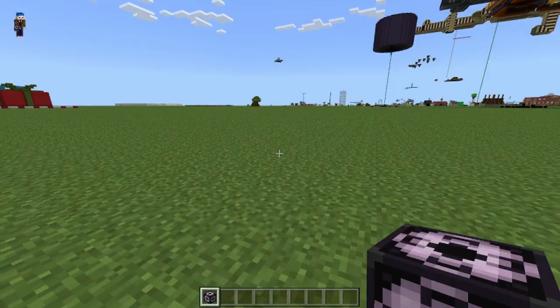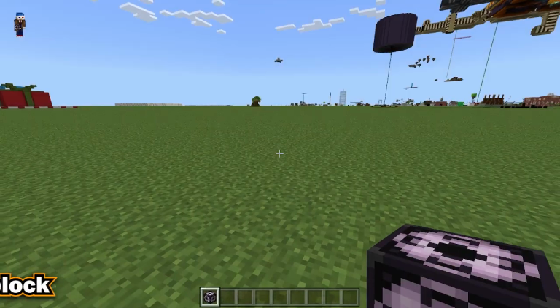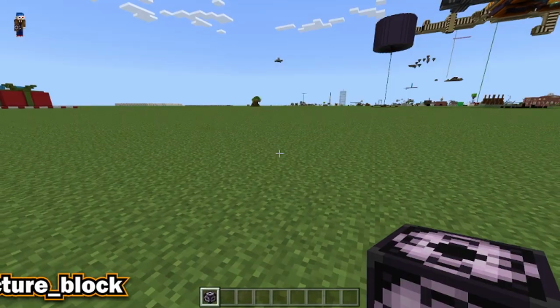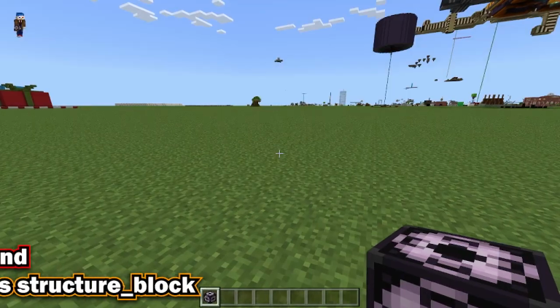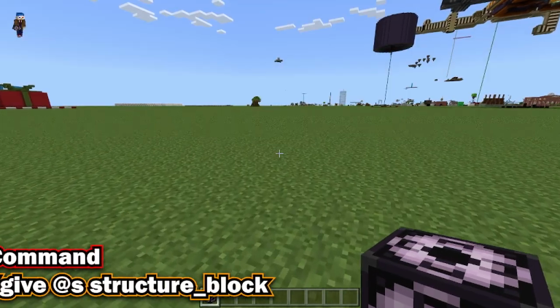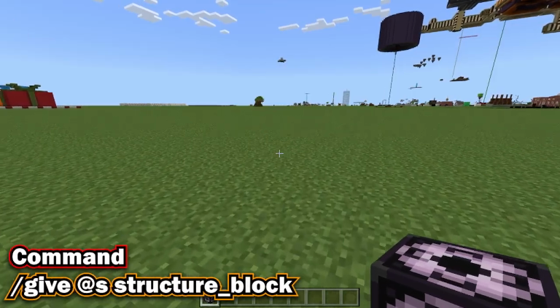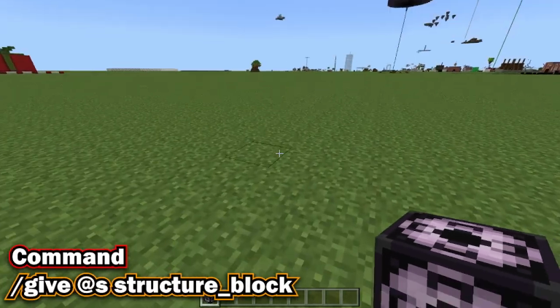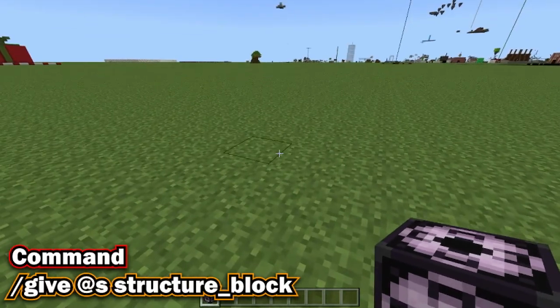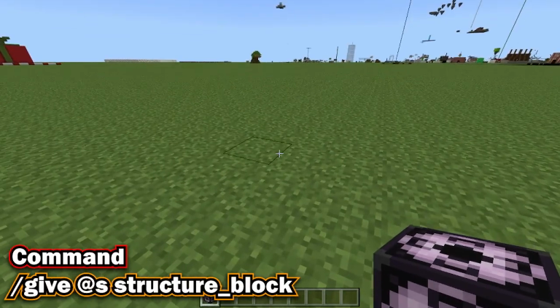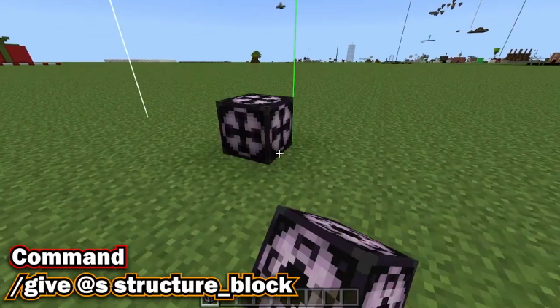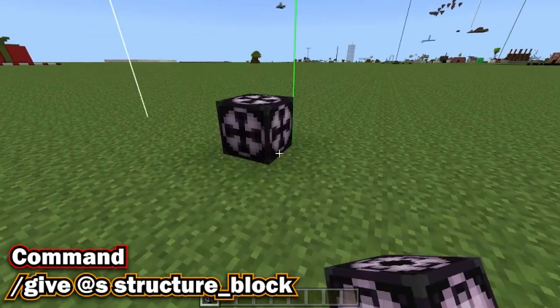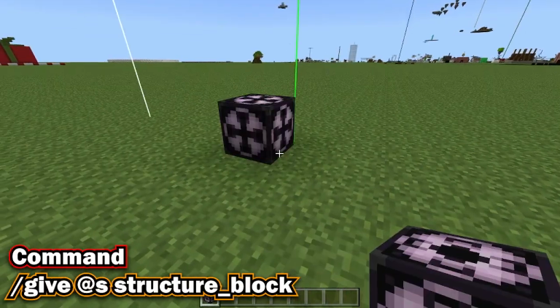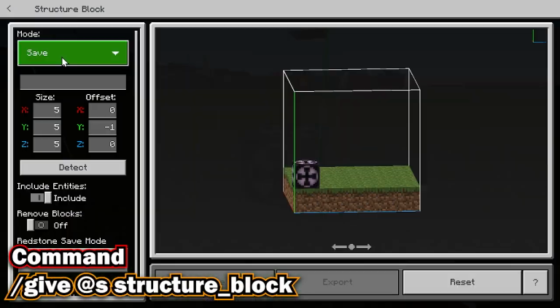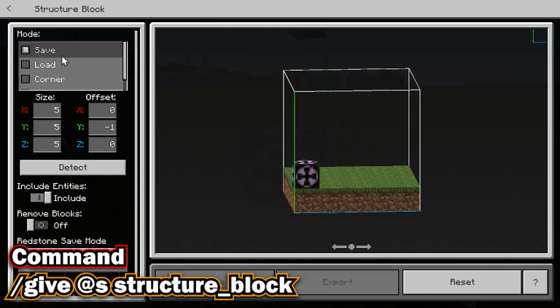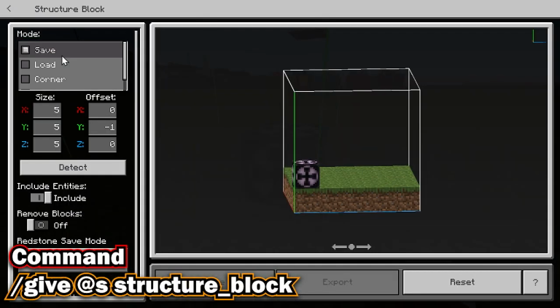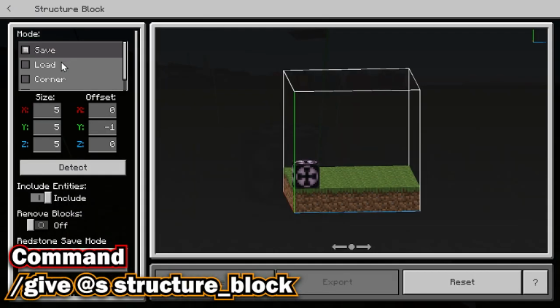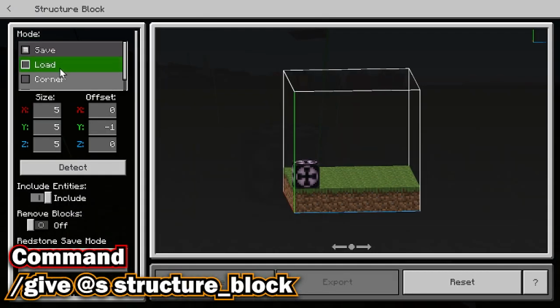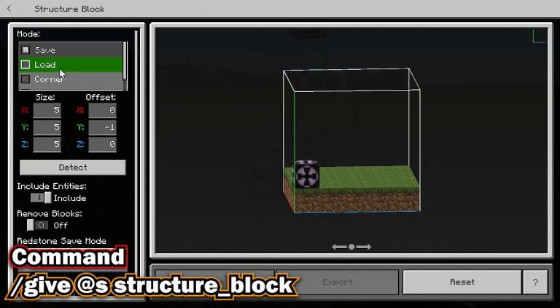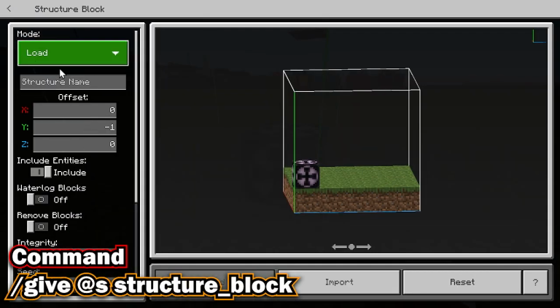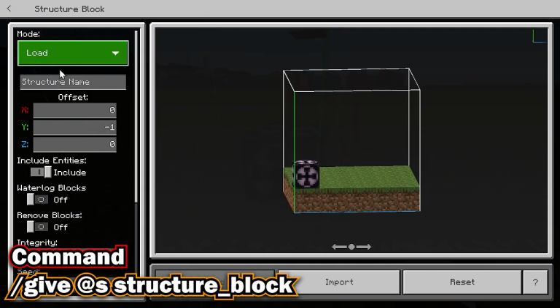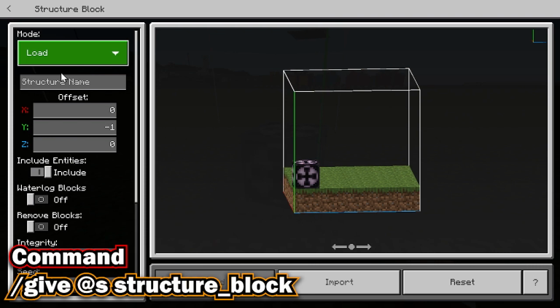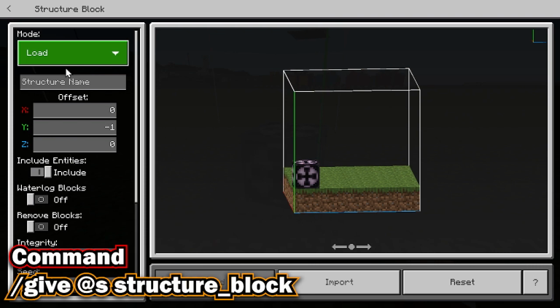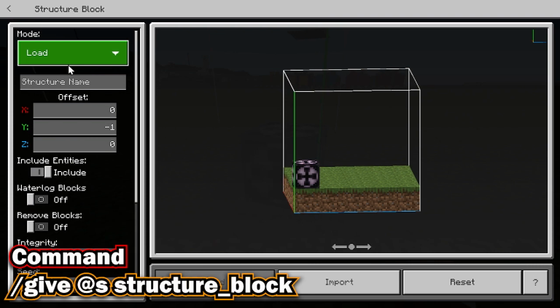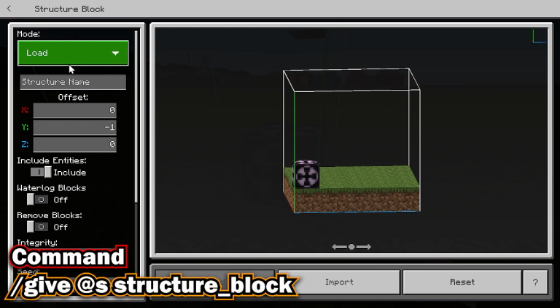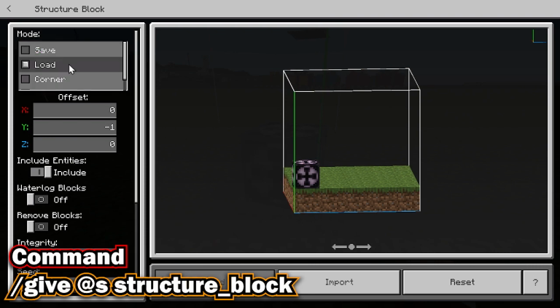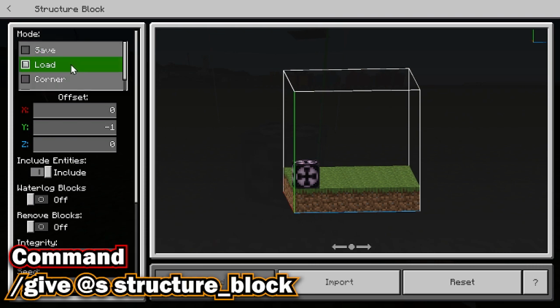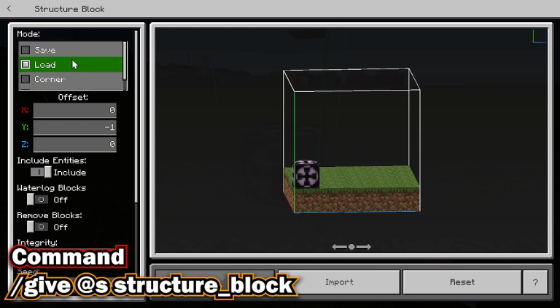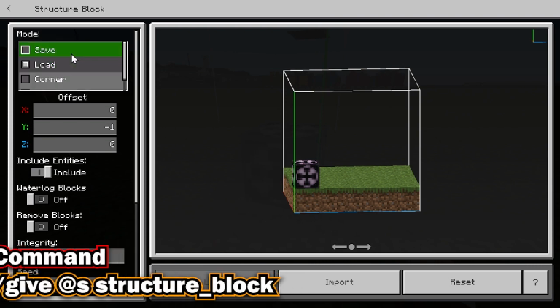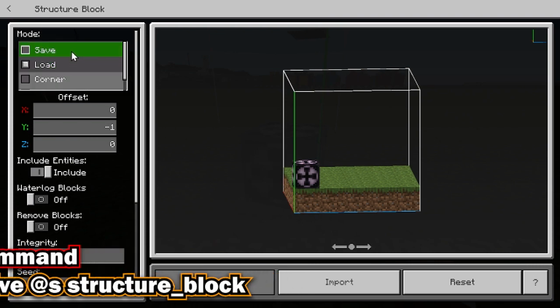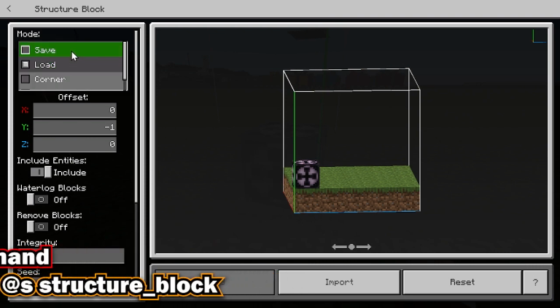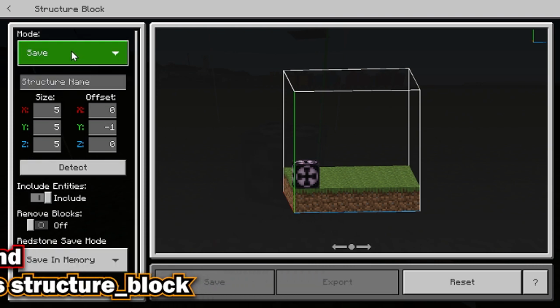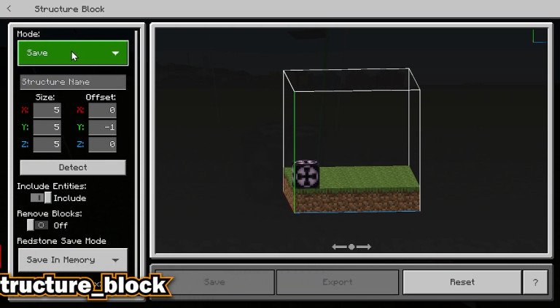The first block is the structure block. With this, you can save, copy and paste your builds.